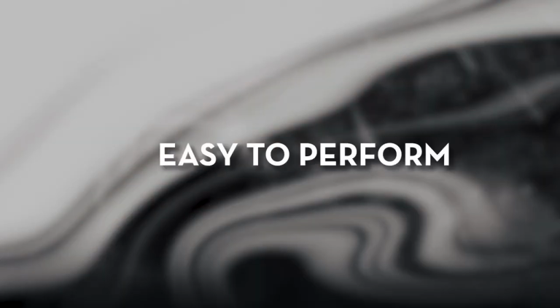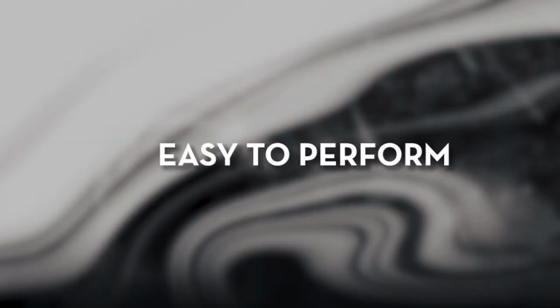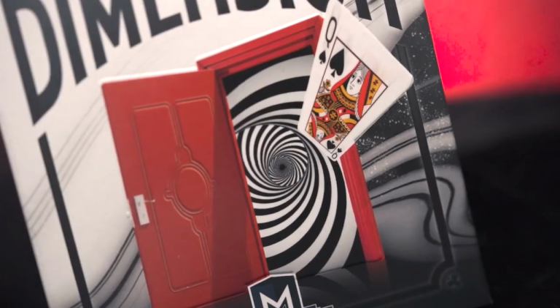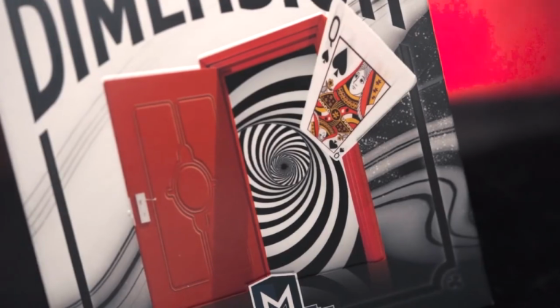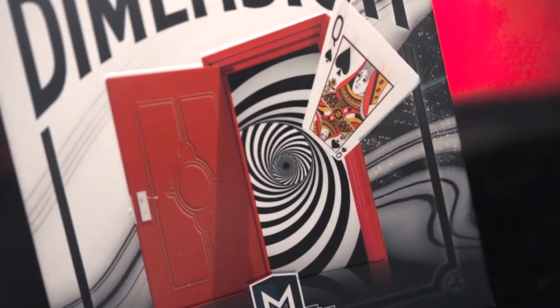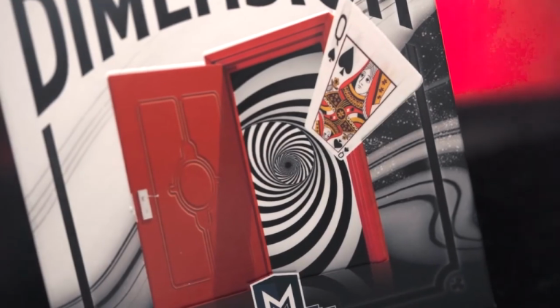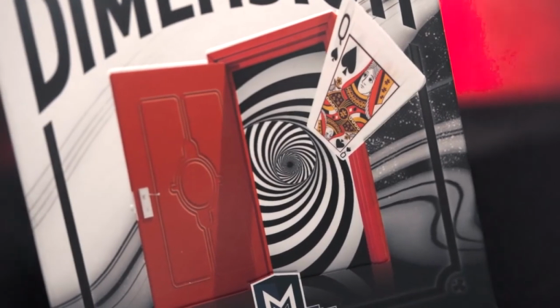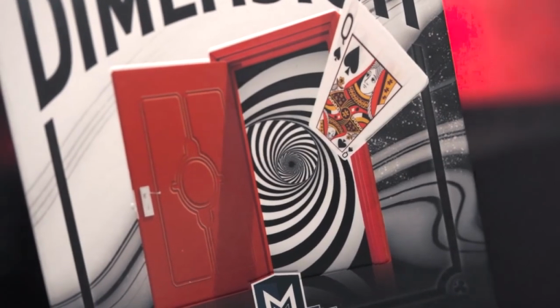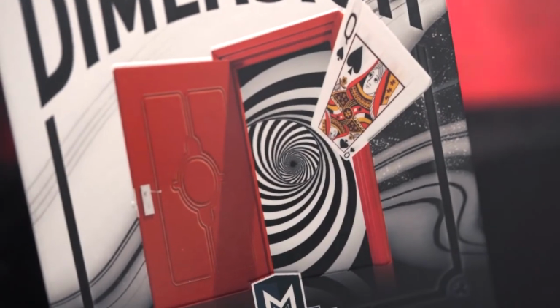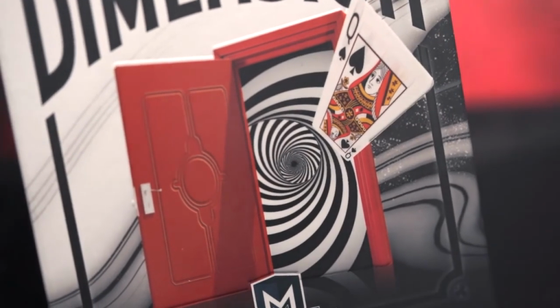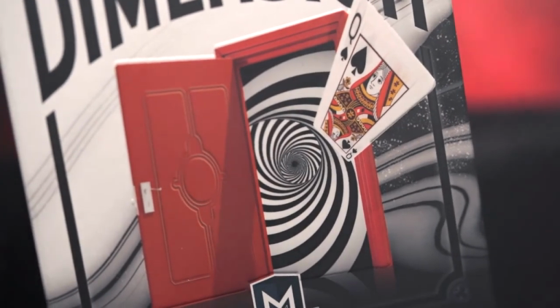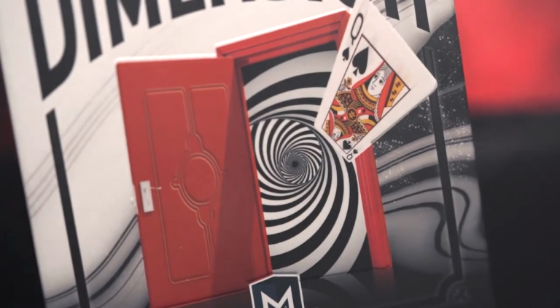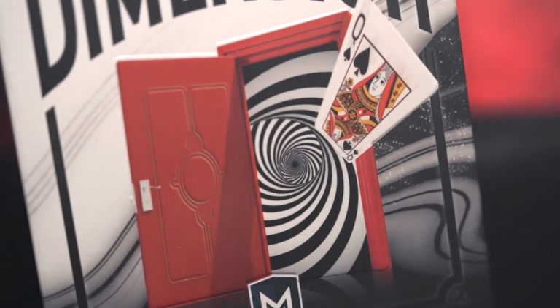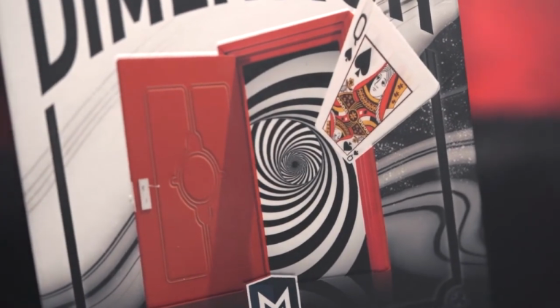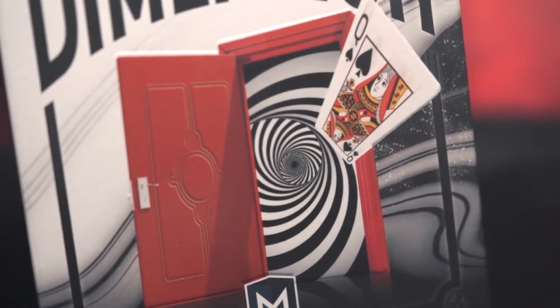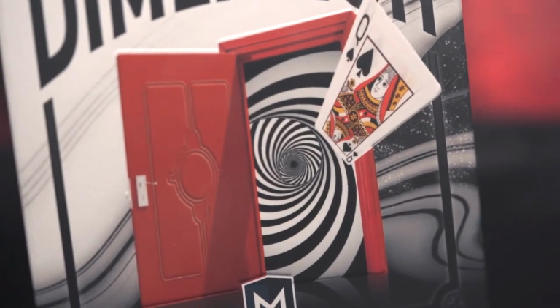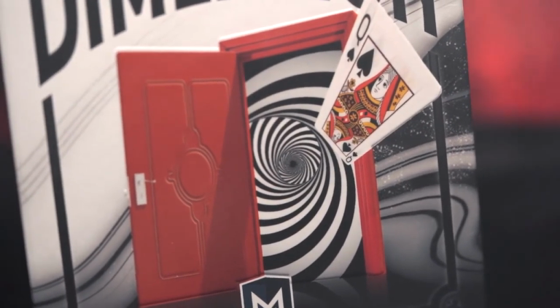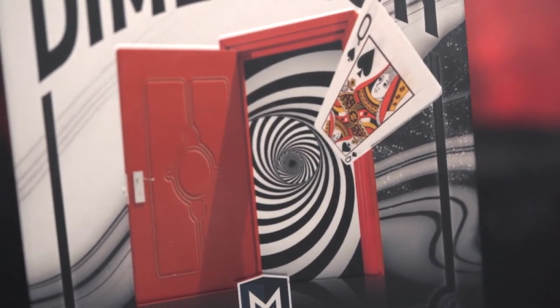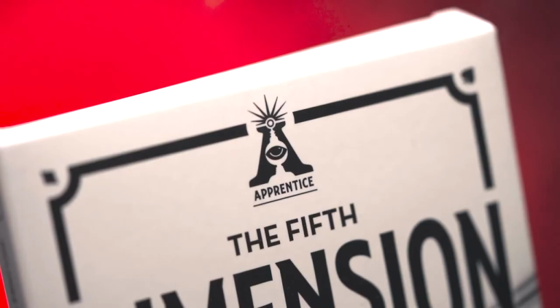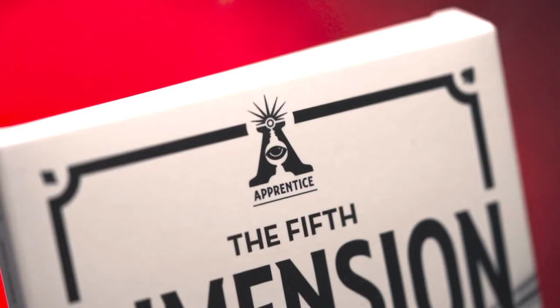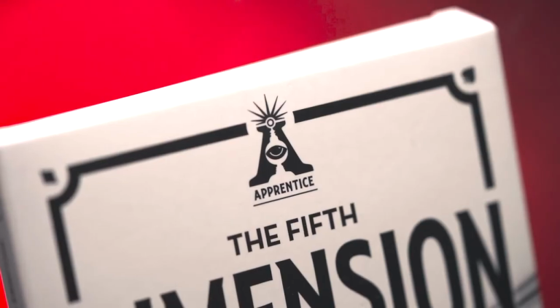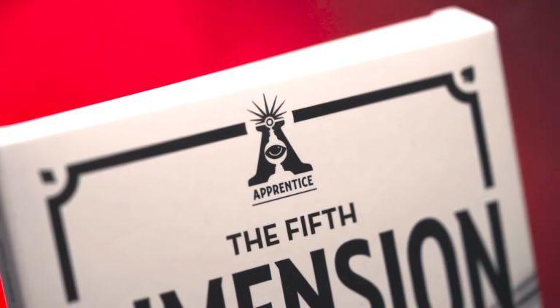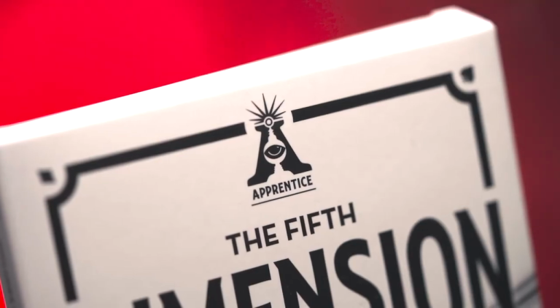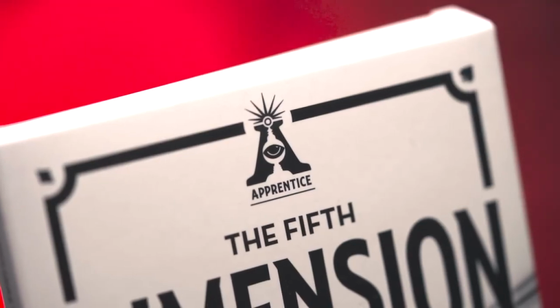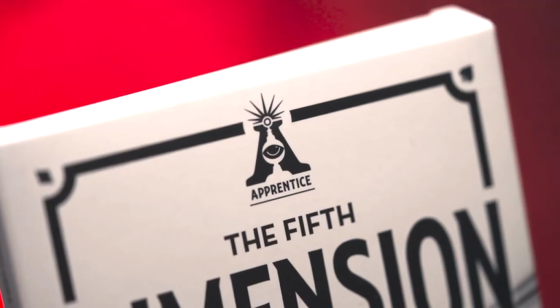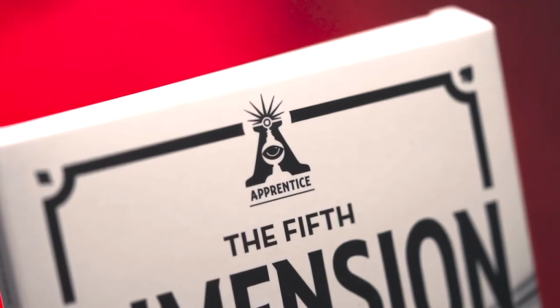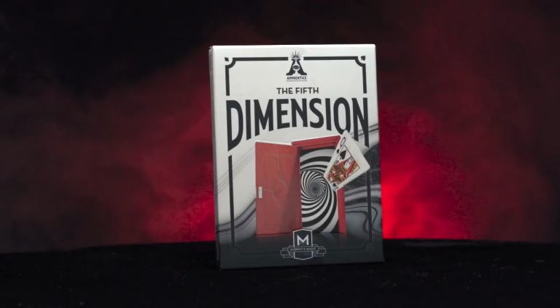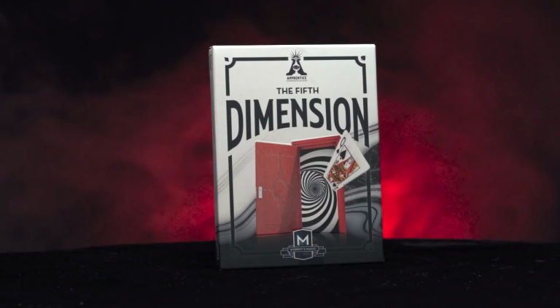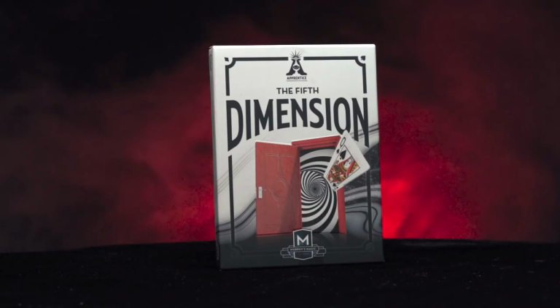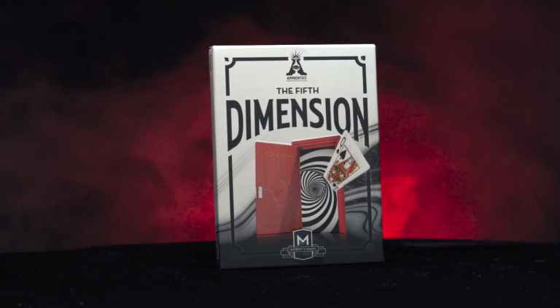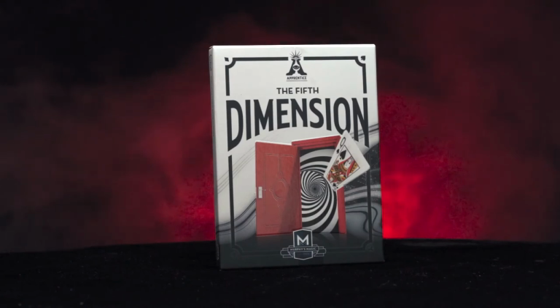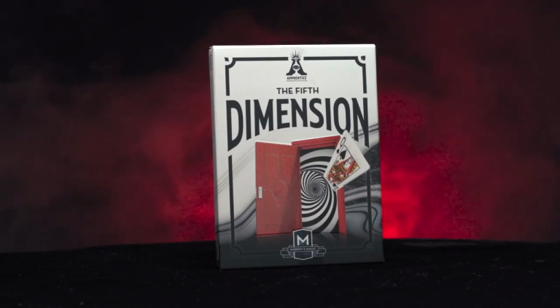So you will be able to perform with 100% confidence. Apprentice Magic welcomes you to the Fifth Dimension.